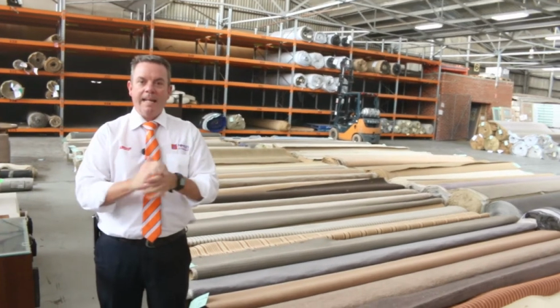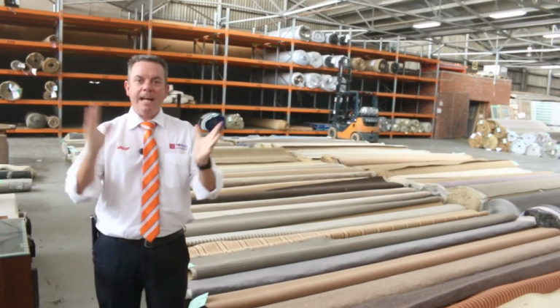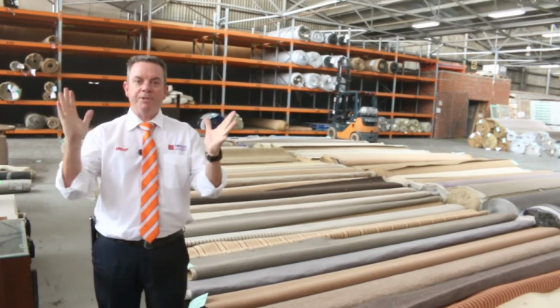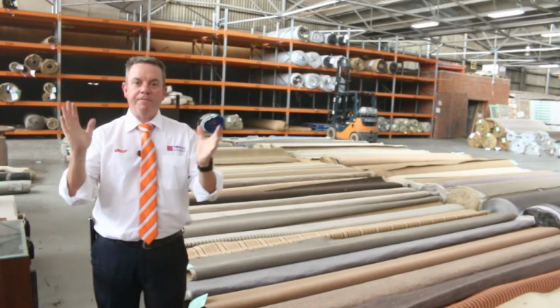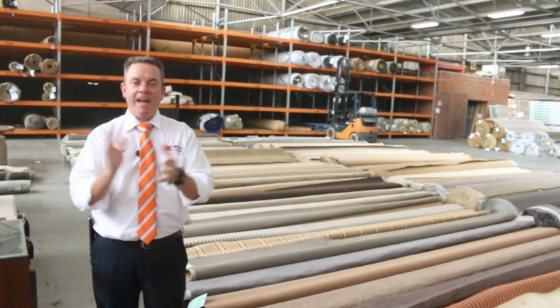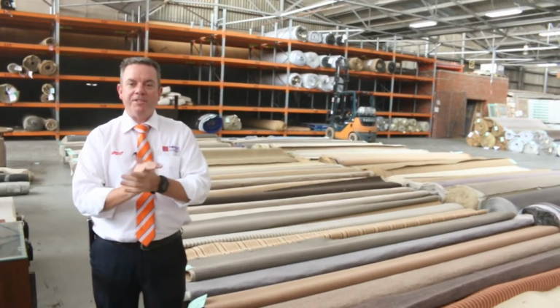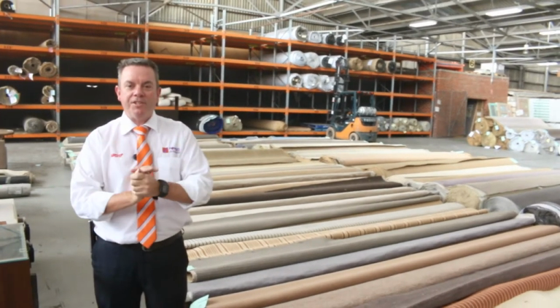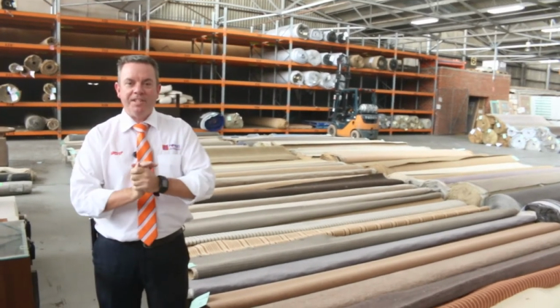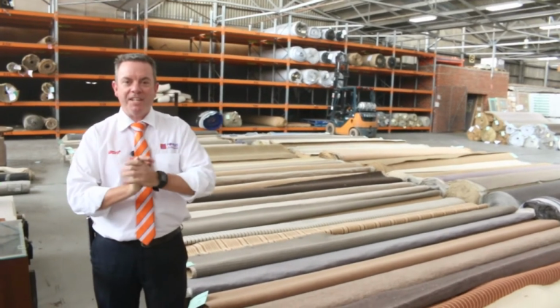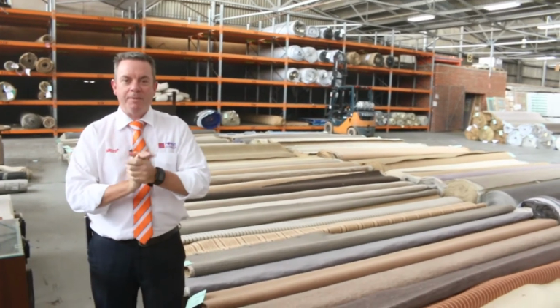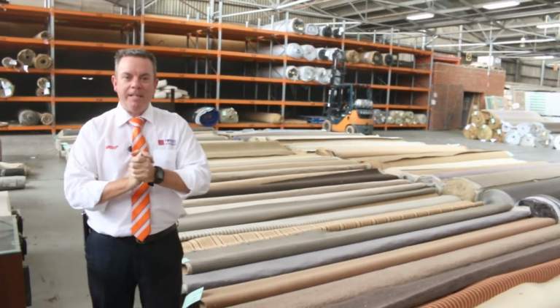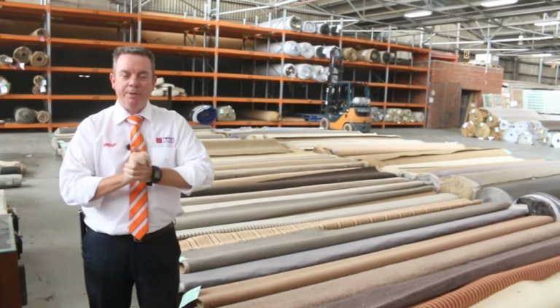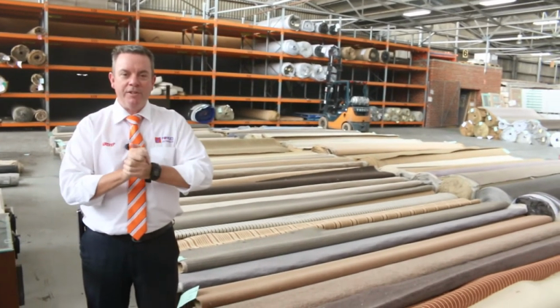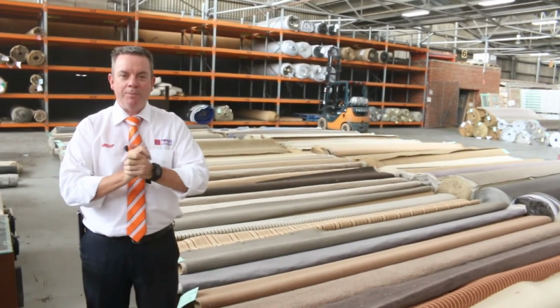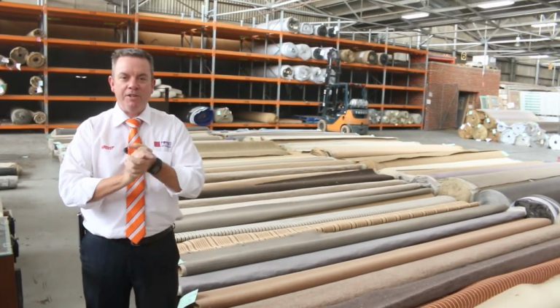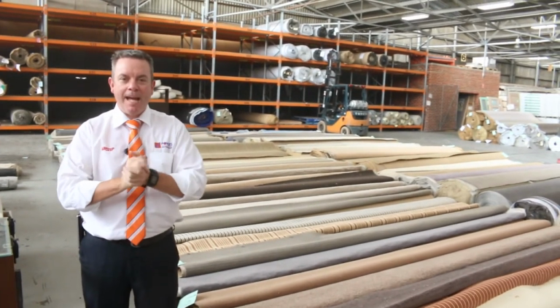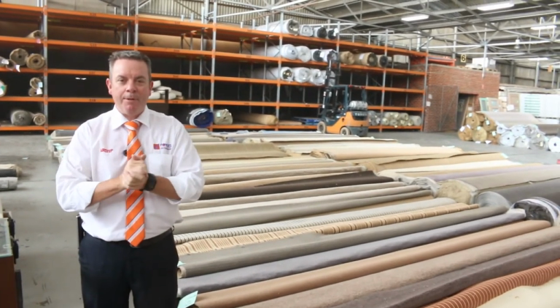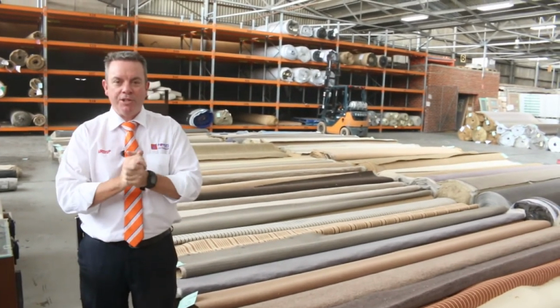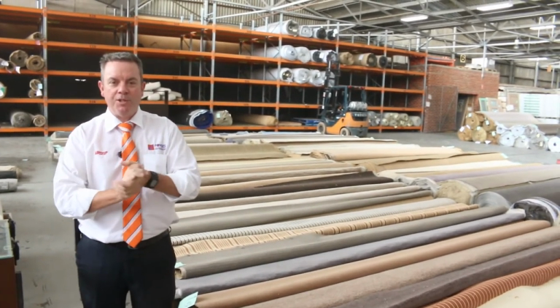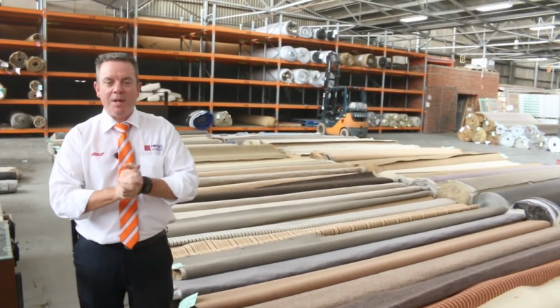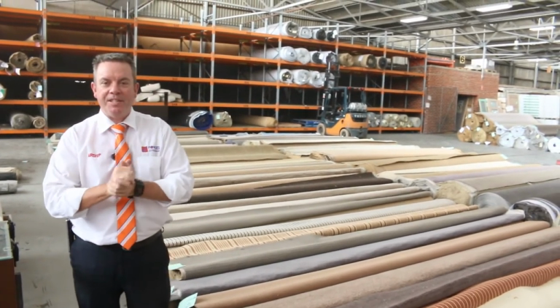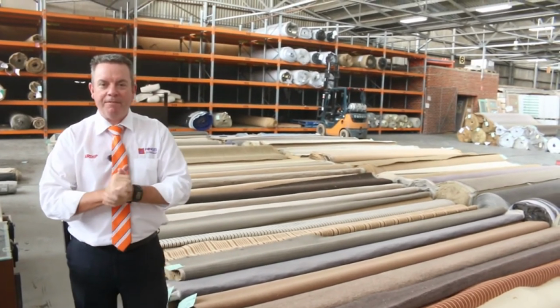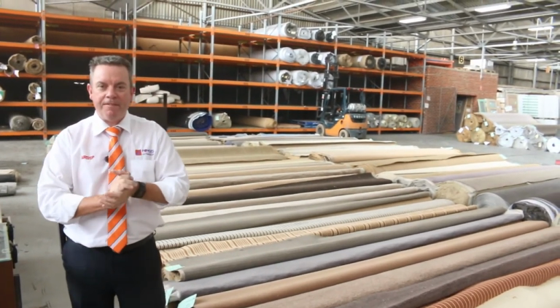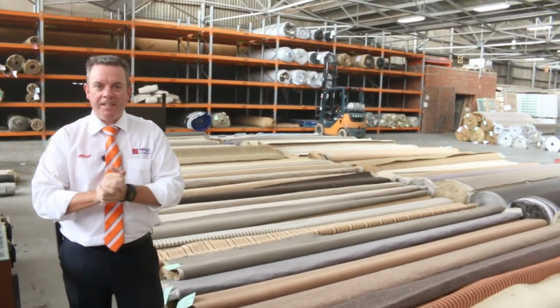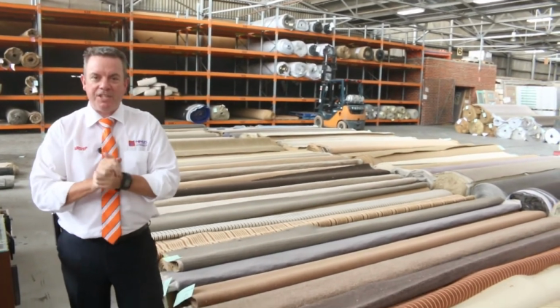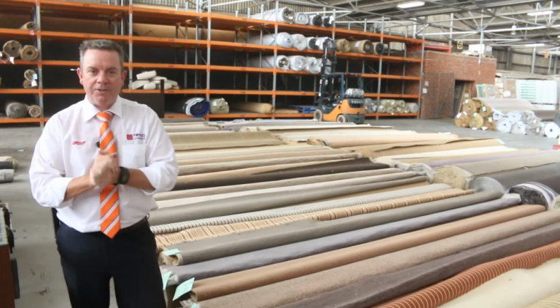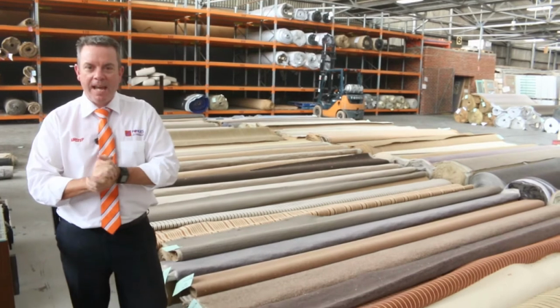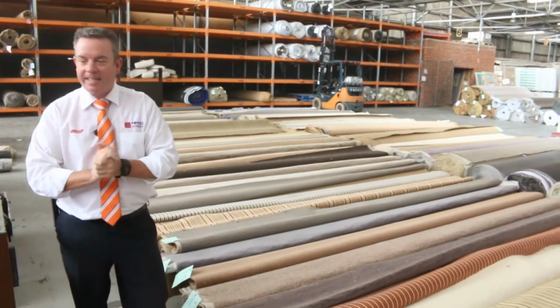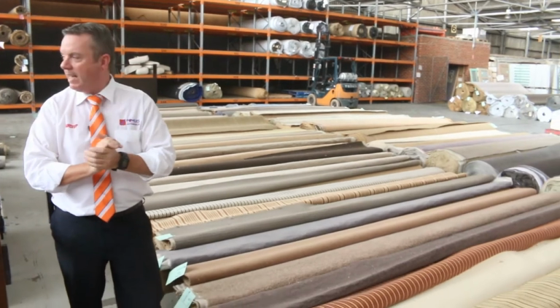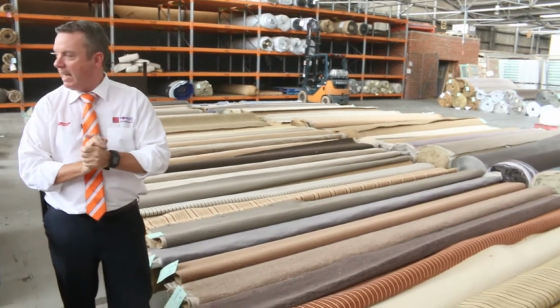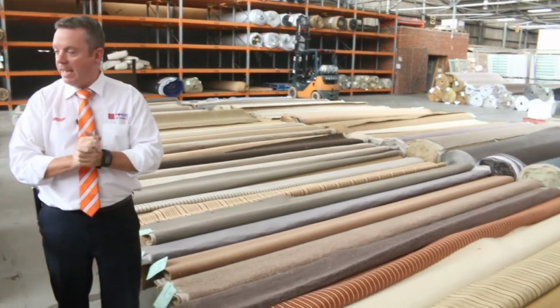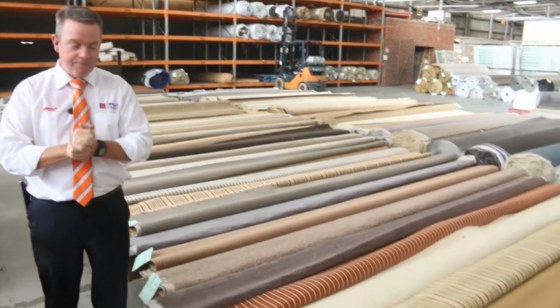G'day, I'm John from Fowler's Auction and Sales. I'm here to preview tomorrow's carpet auction — it's Wednesday the 15th of January at 10am.